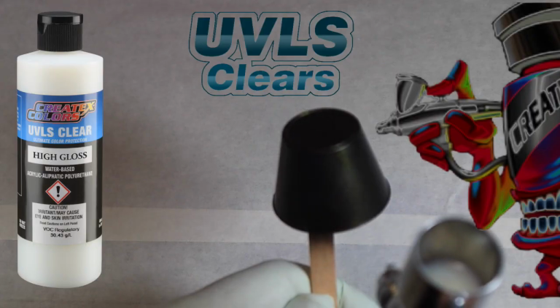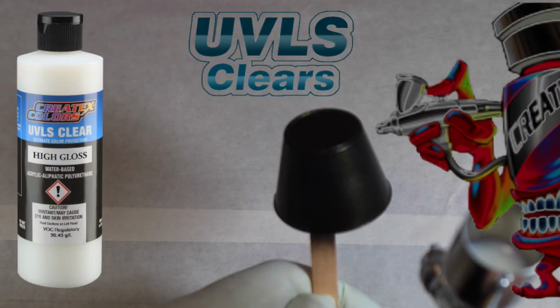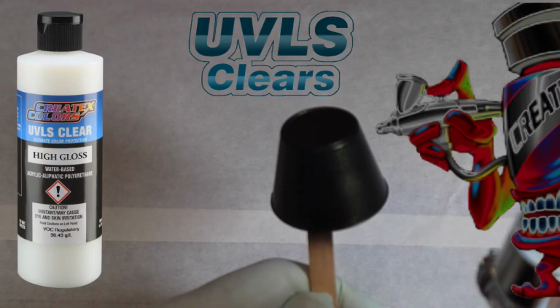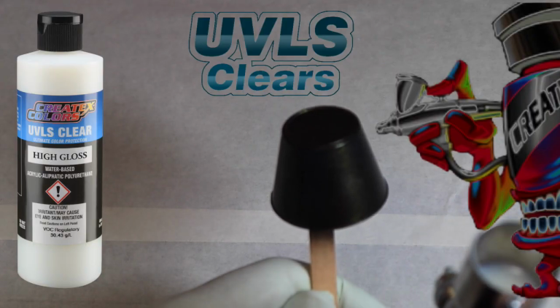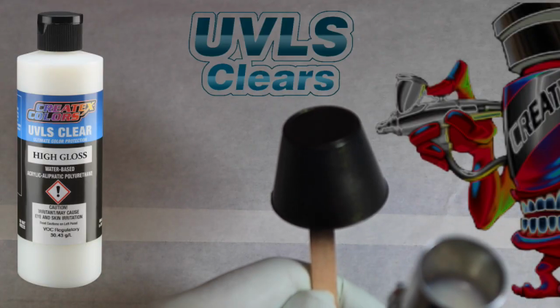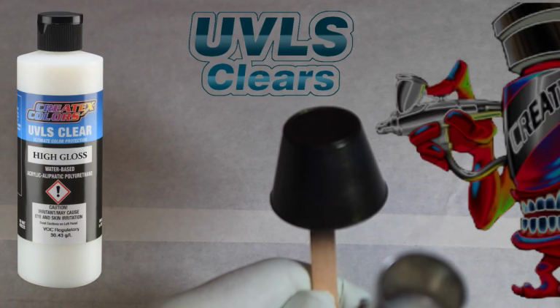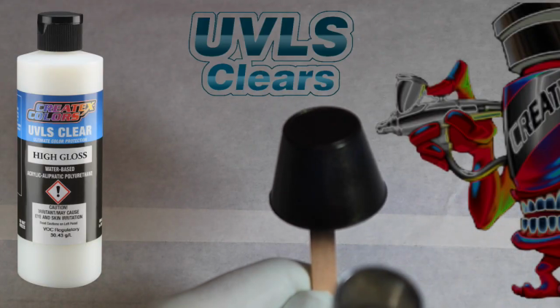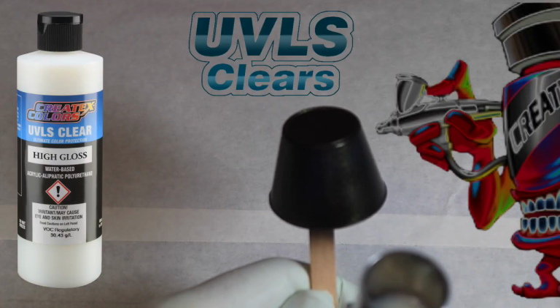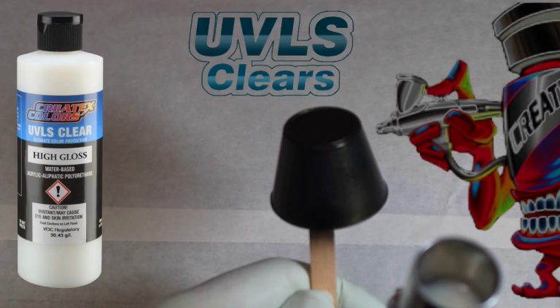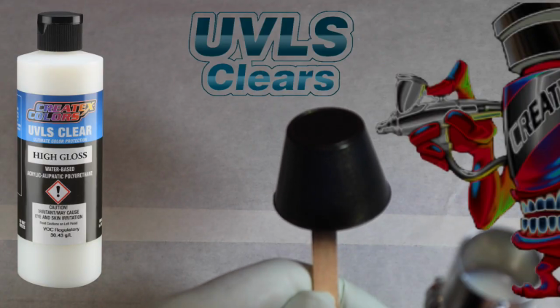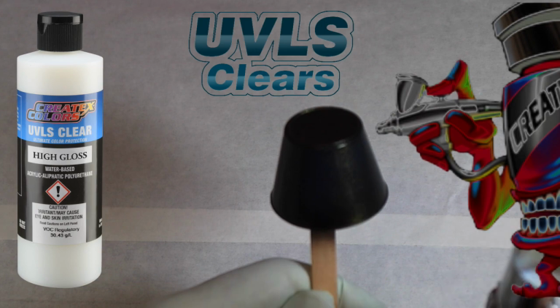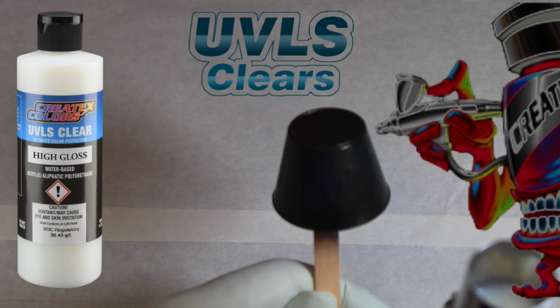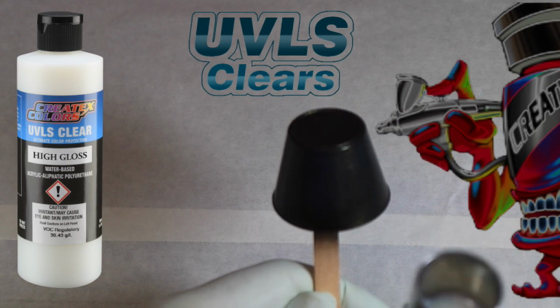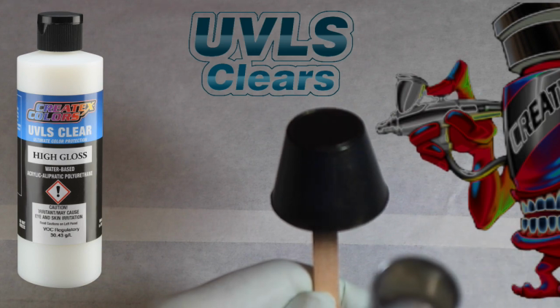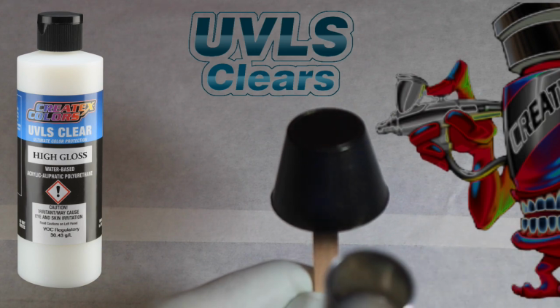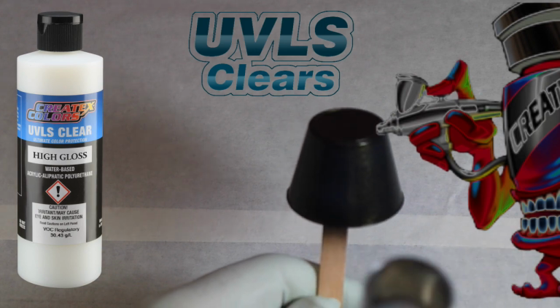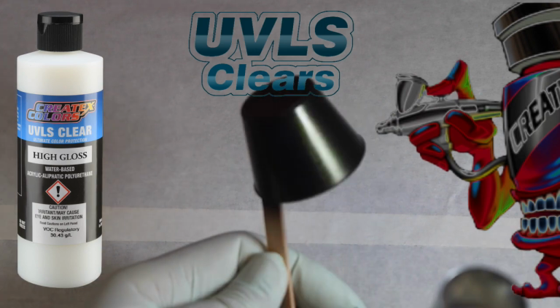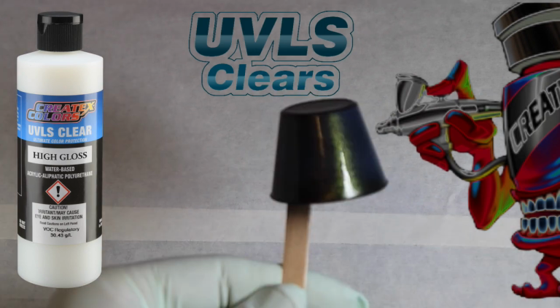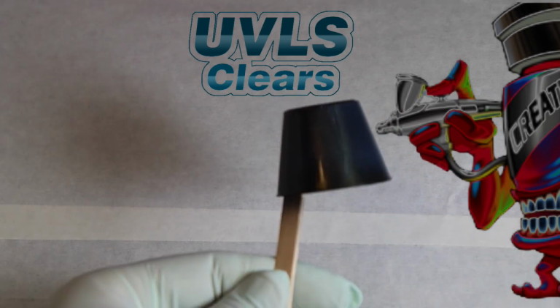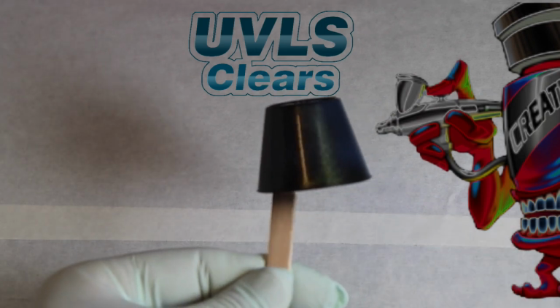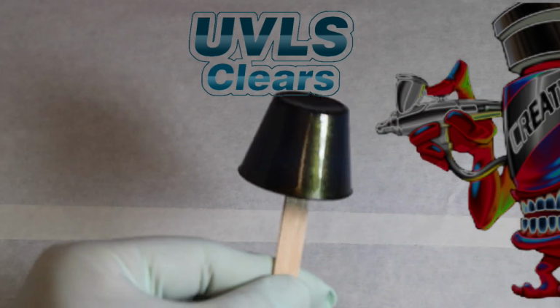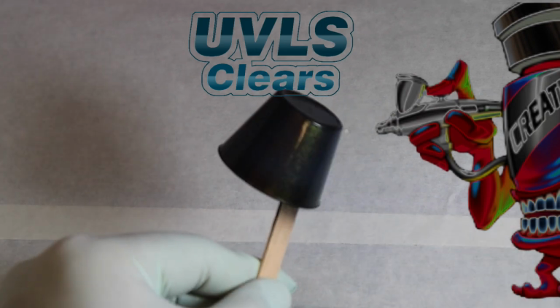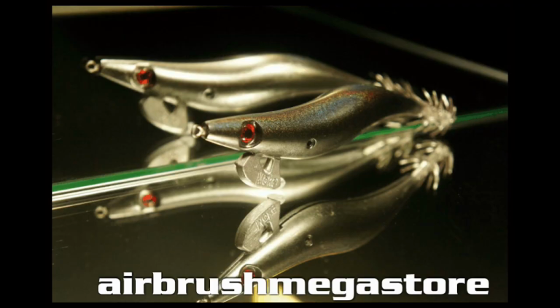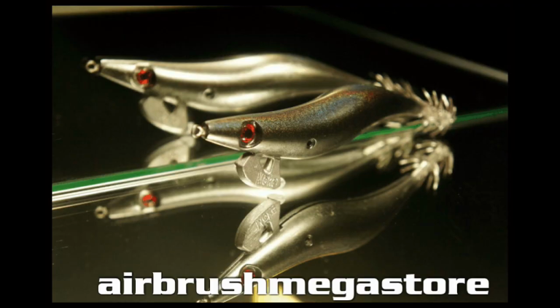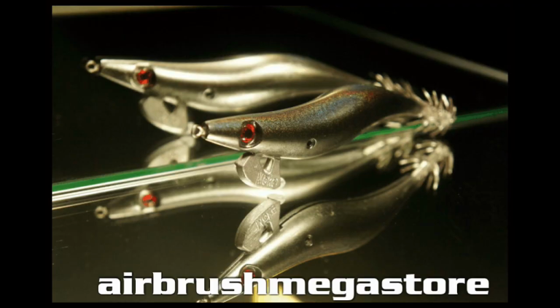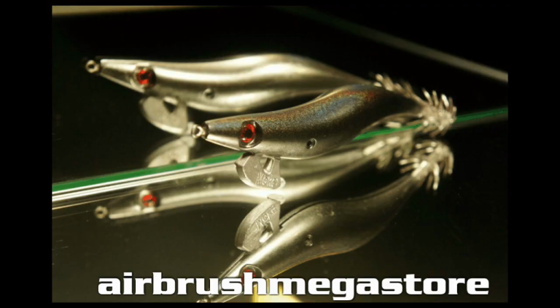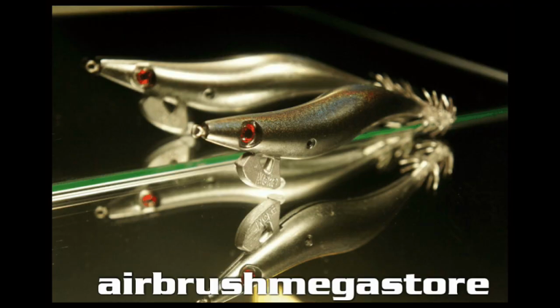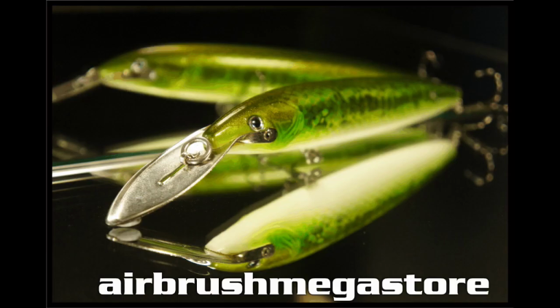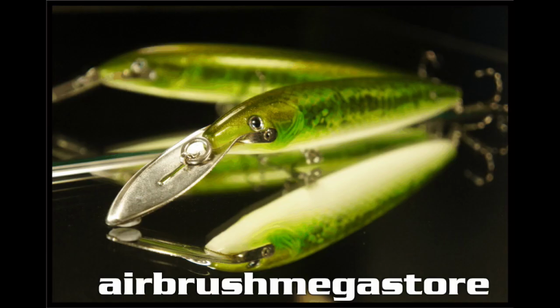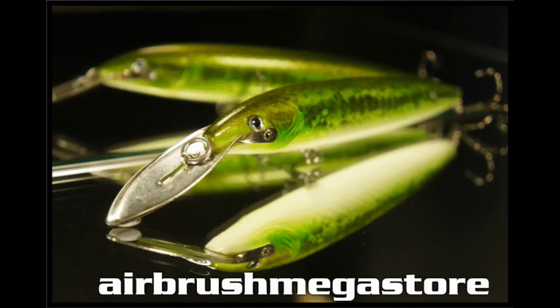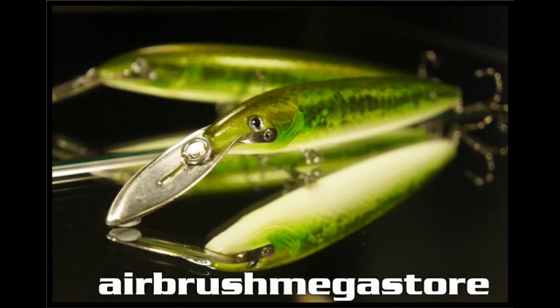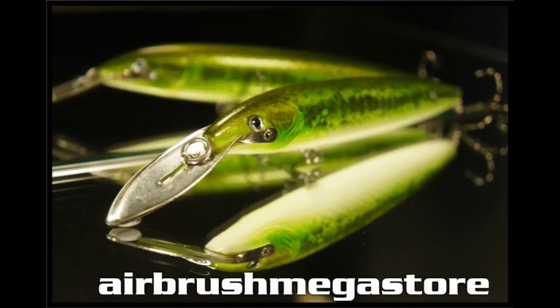This spray out is being cleared with UVLS 4053 high gloss. Here are some custom projects using Wicked Colors.